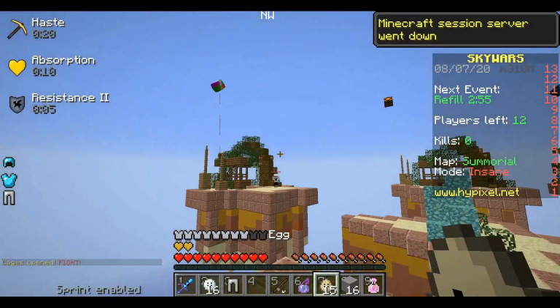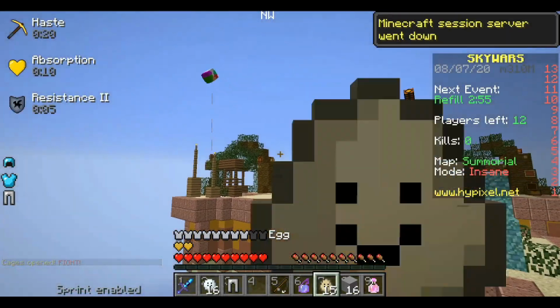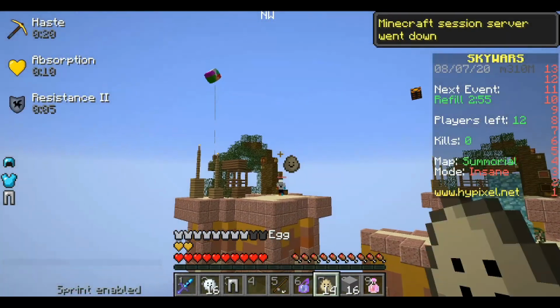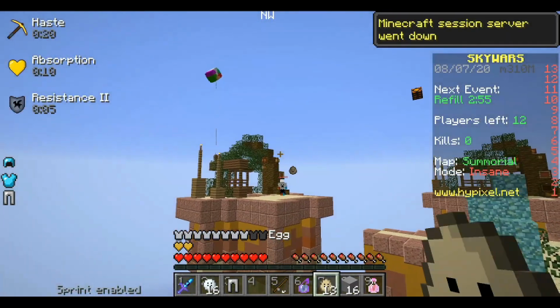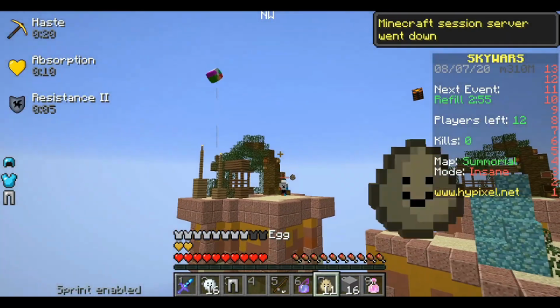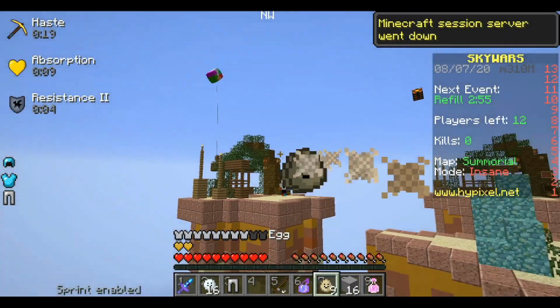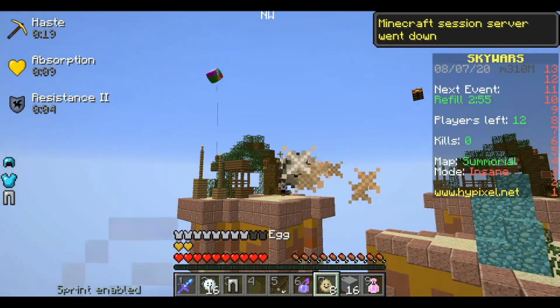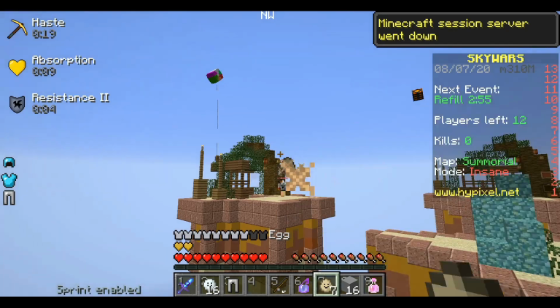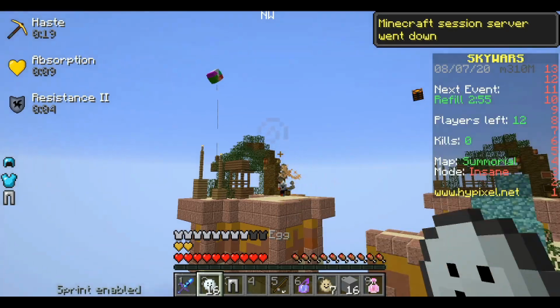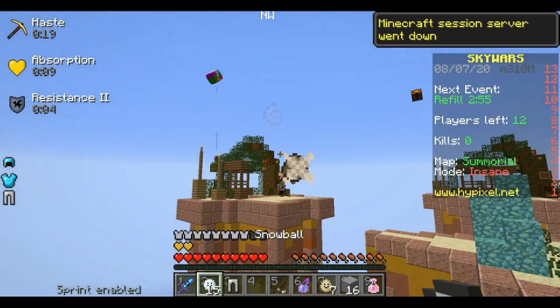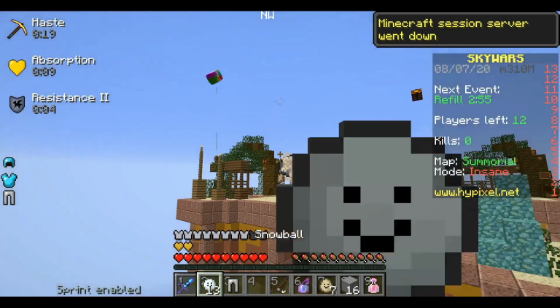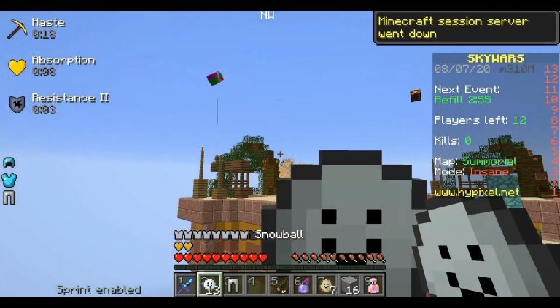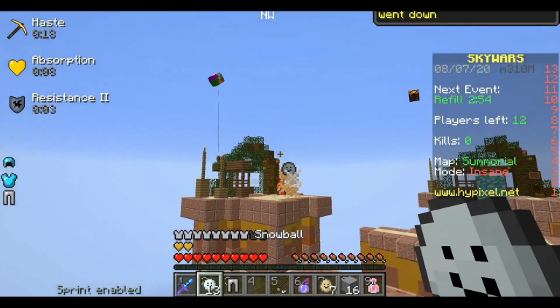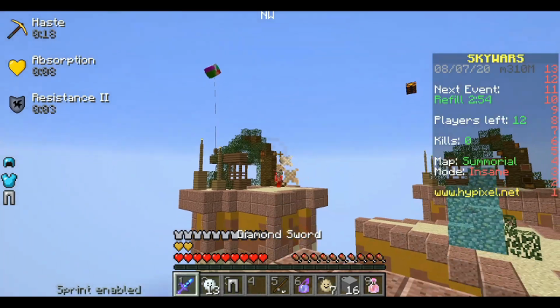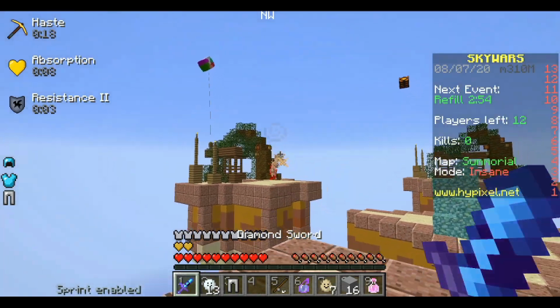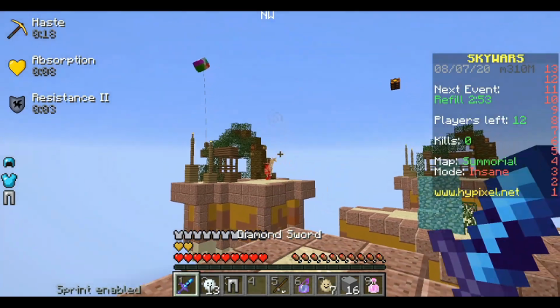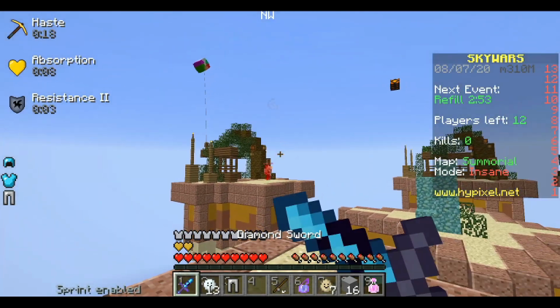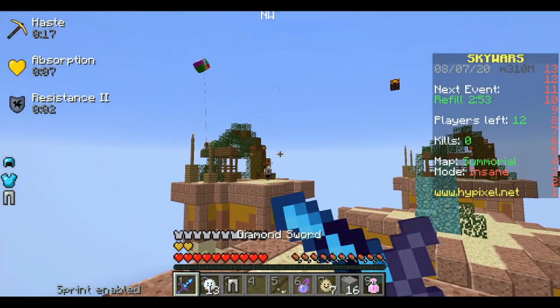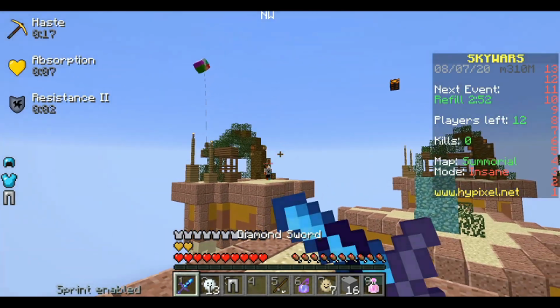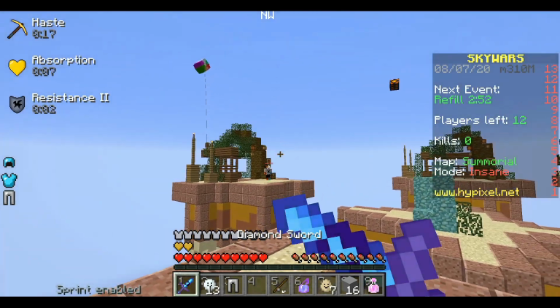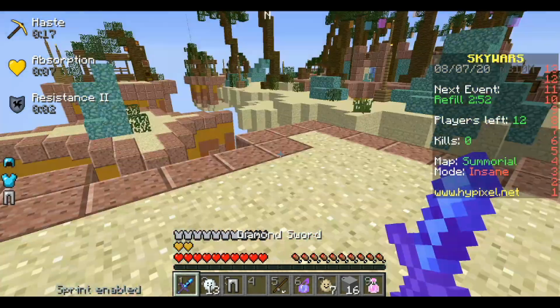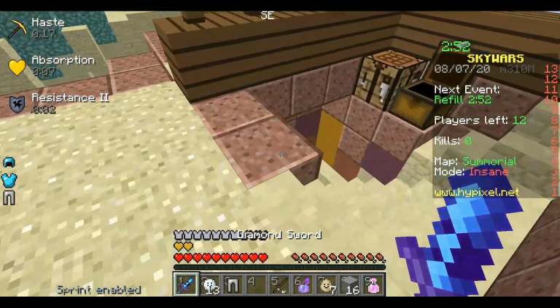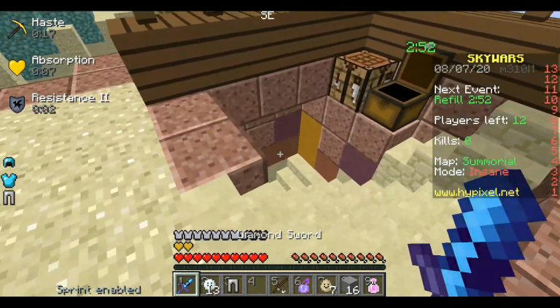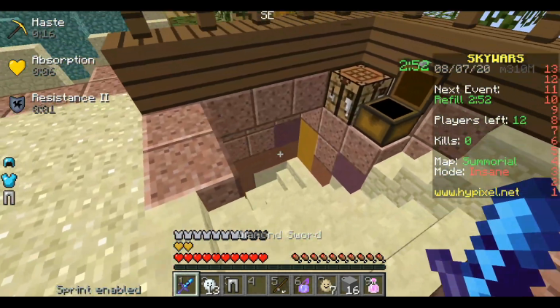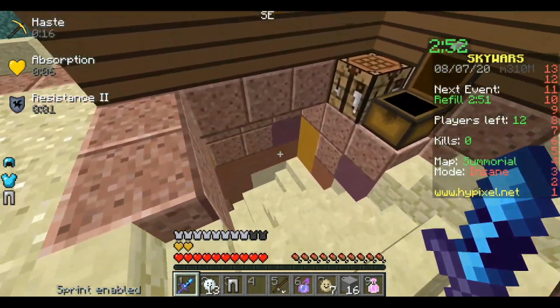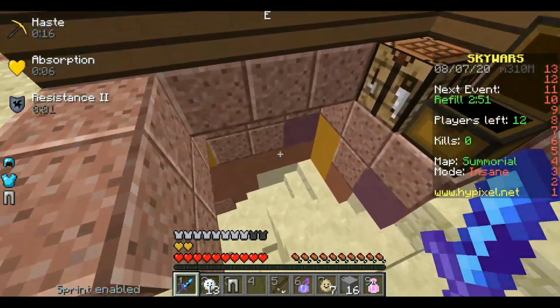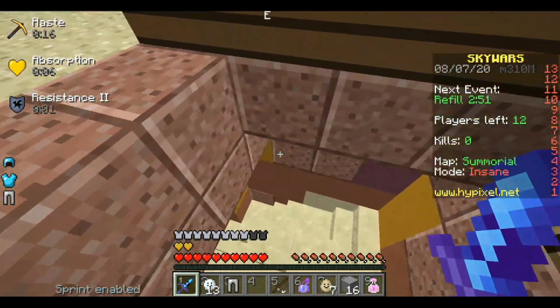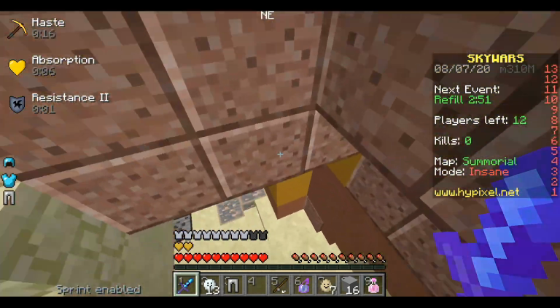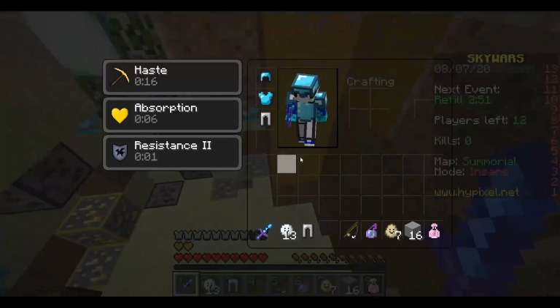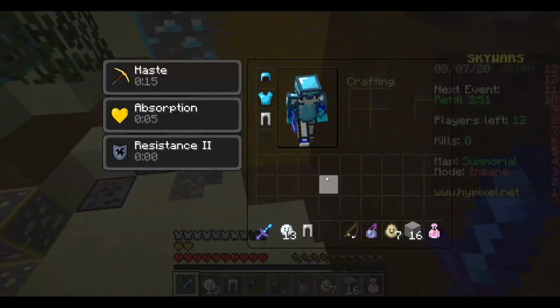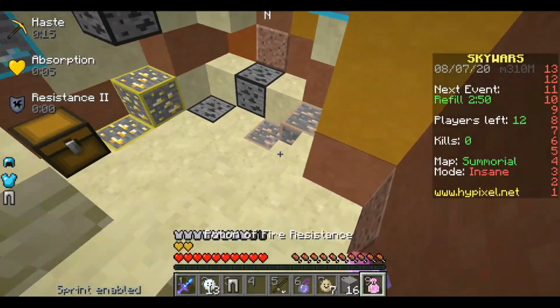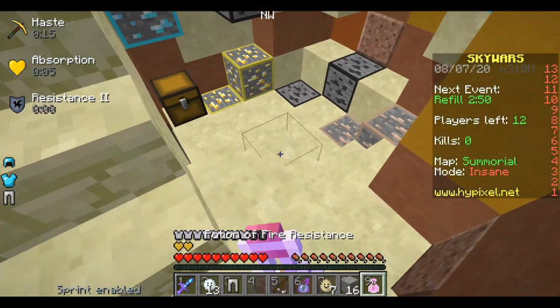Eggs are happy — look, there's little smiley faces. Snowballs are happy. I put a little smiley face on a sword. It looks upside down, but whatever.